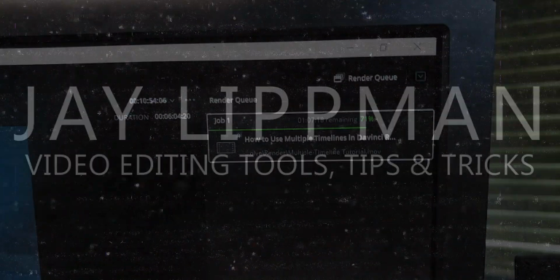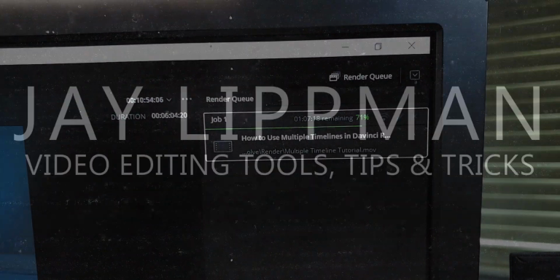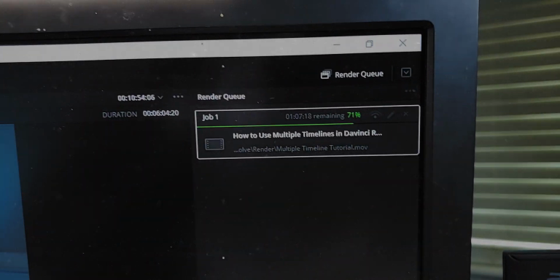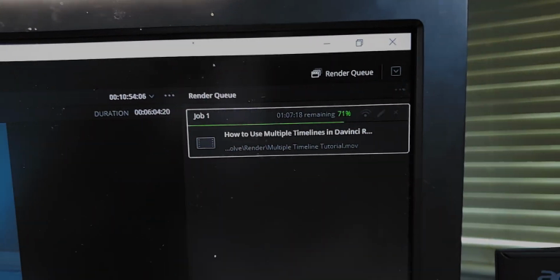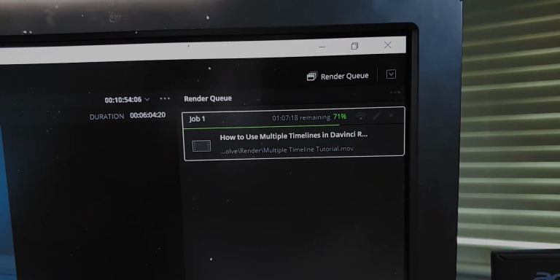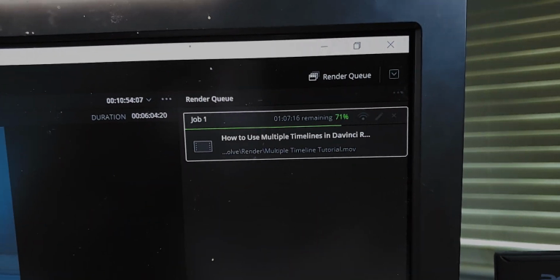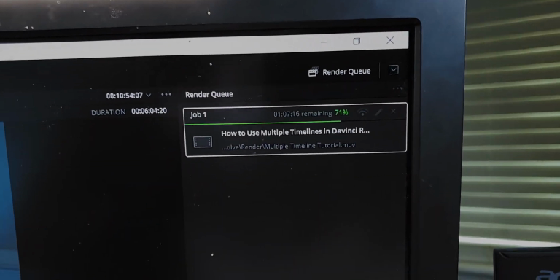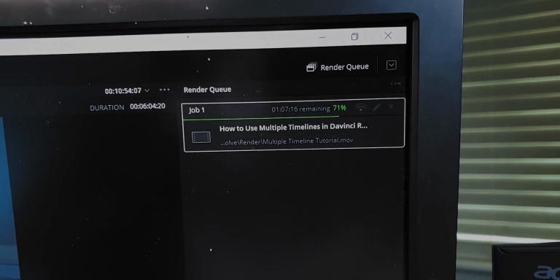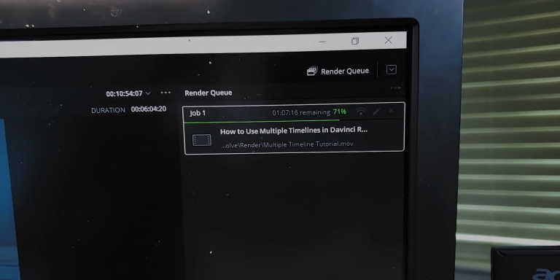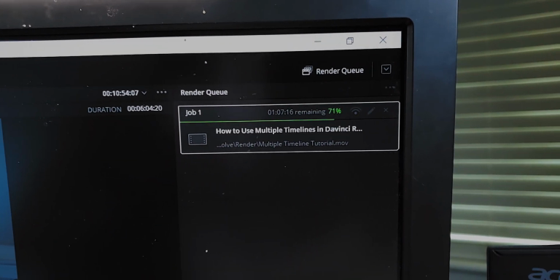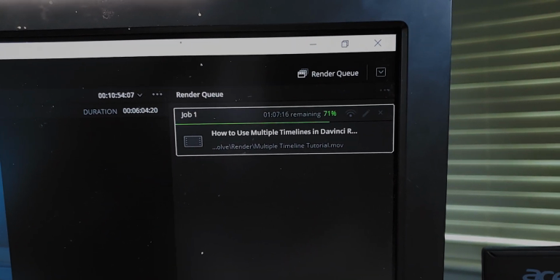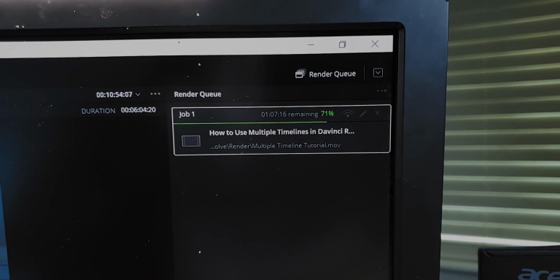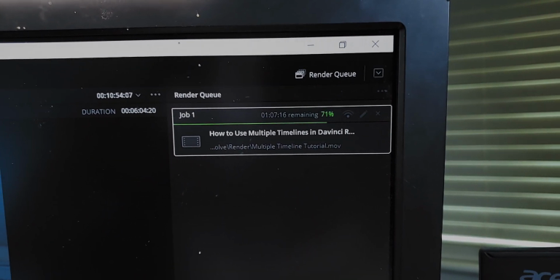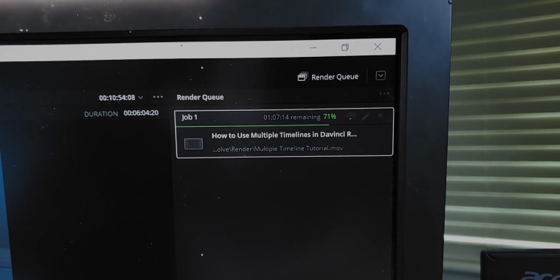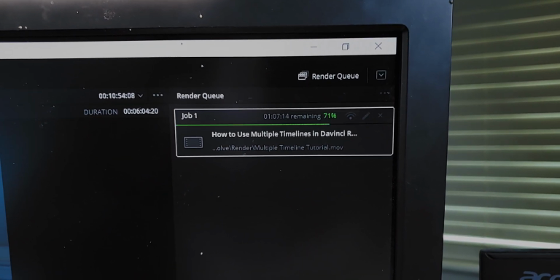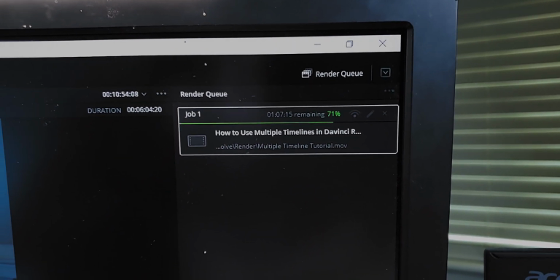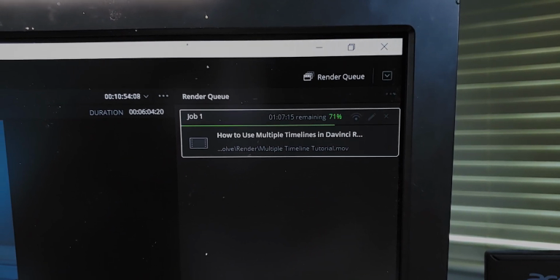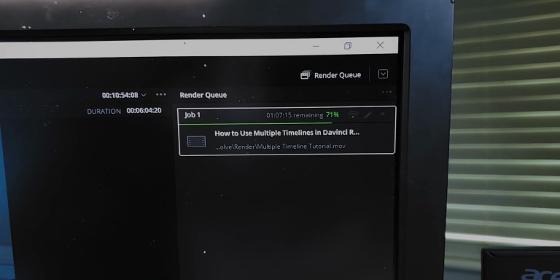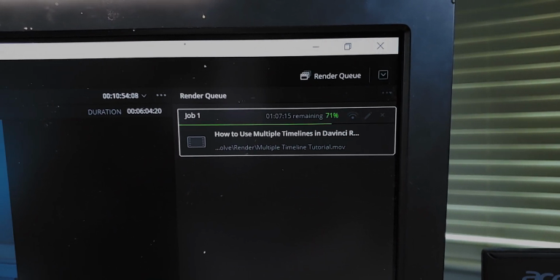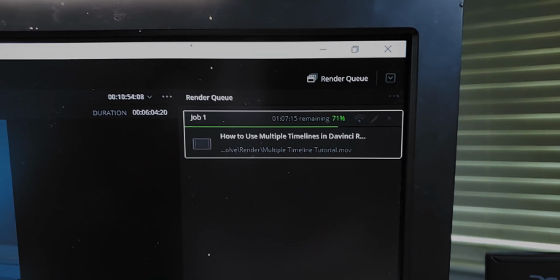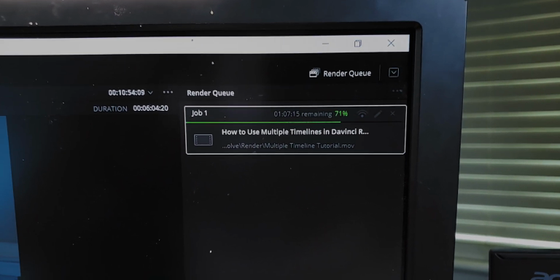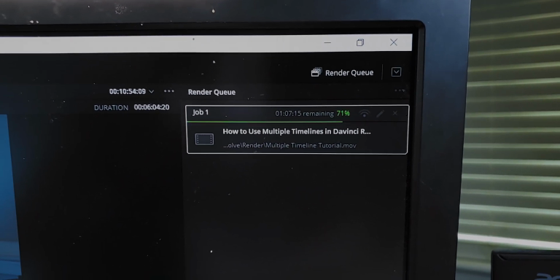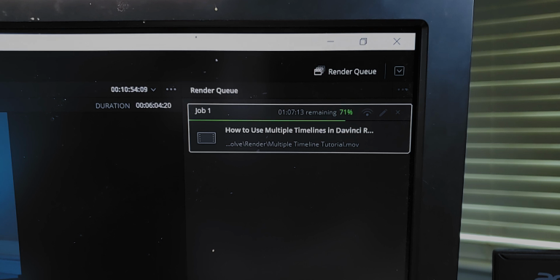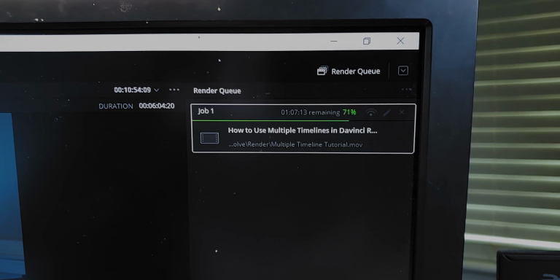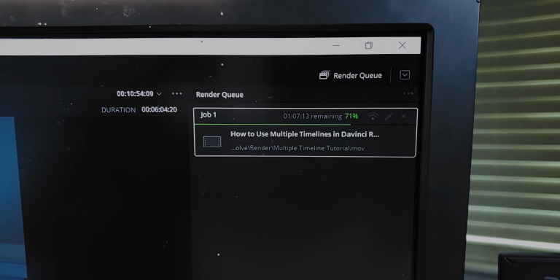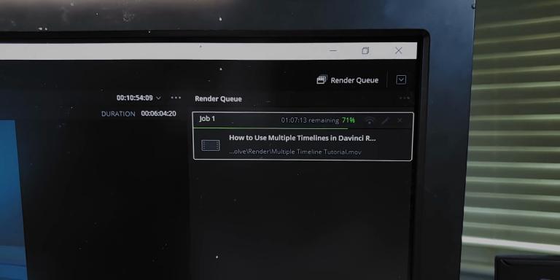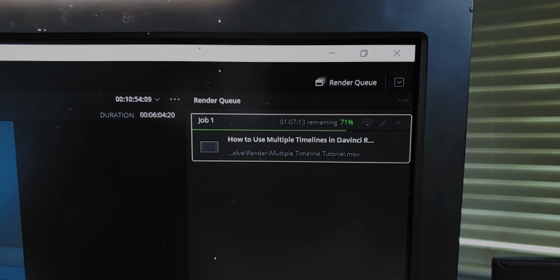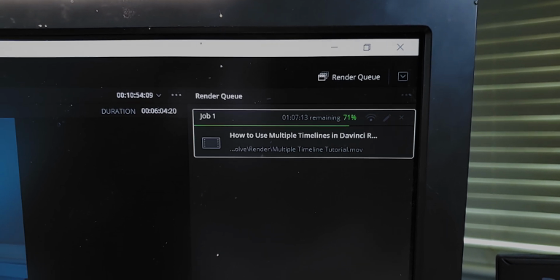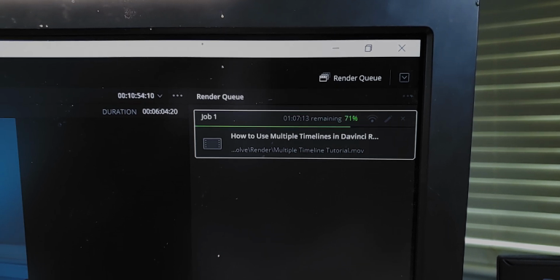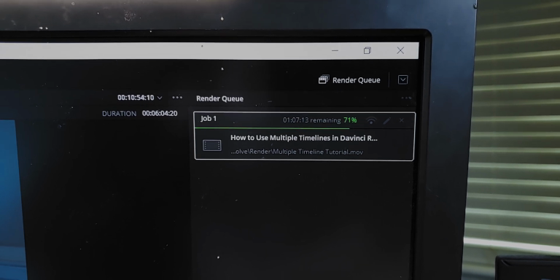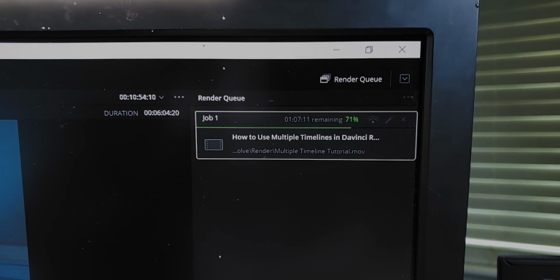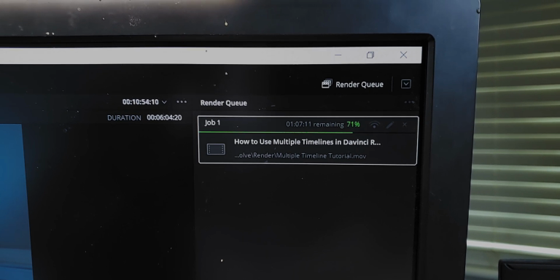This has been rendering for two hours. It's a six minute long video, and there's still an hour to go.